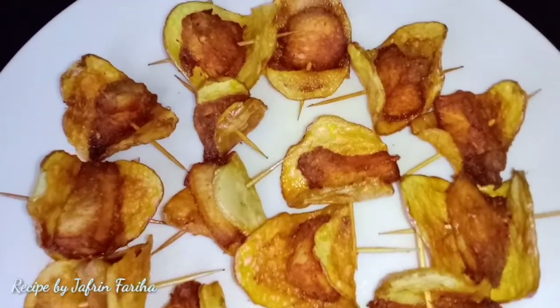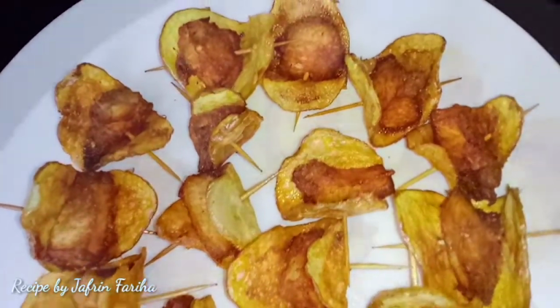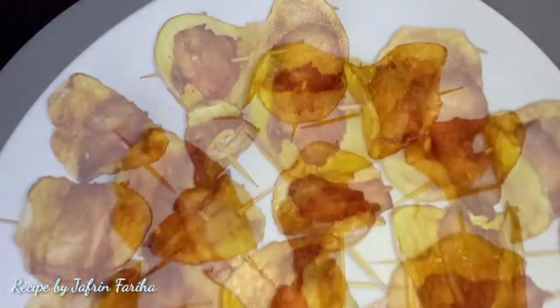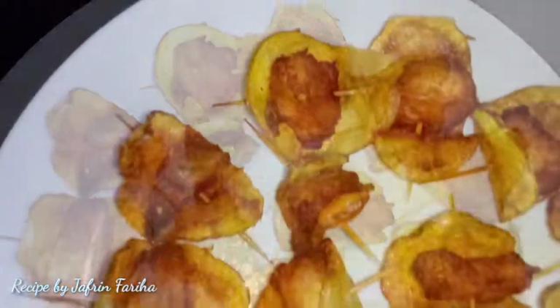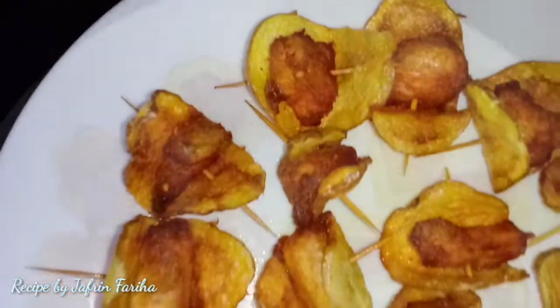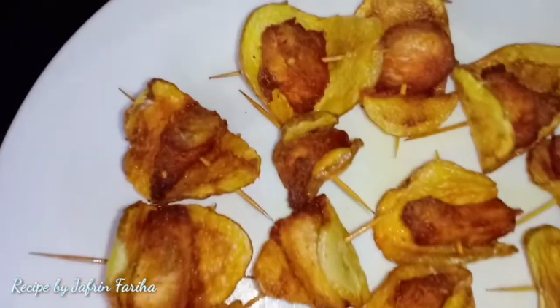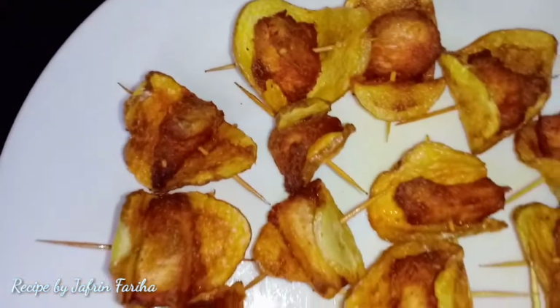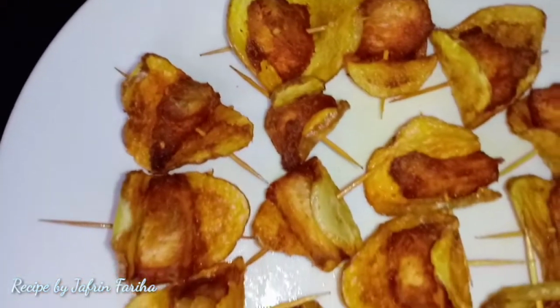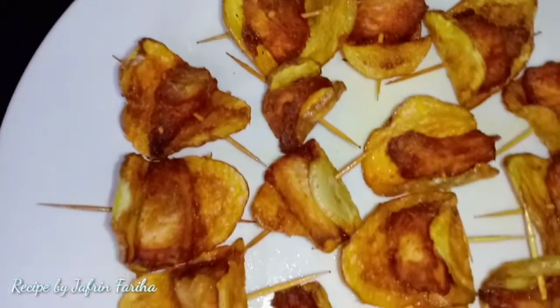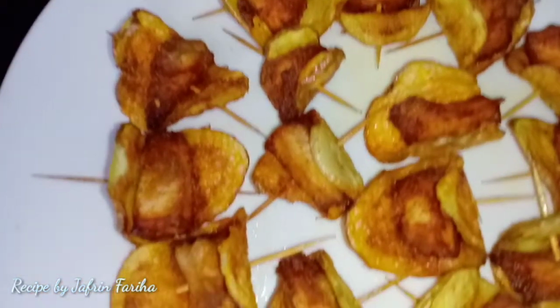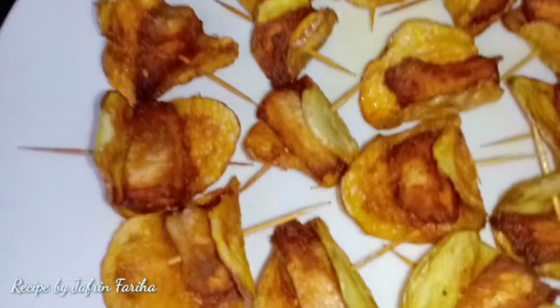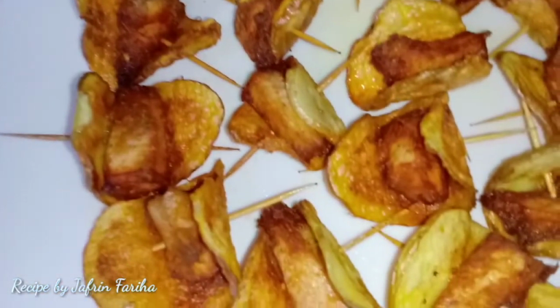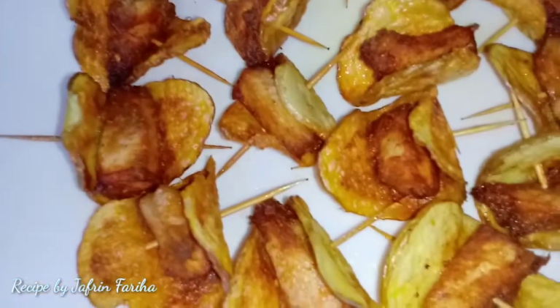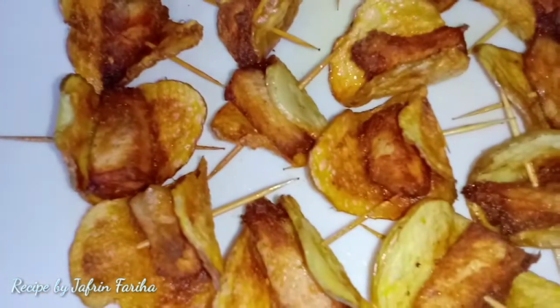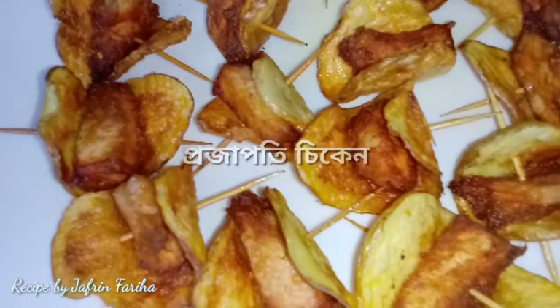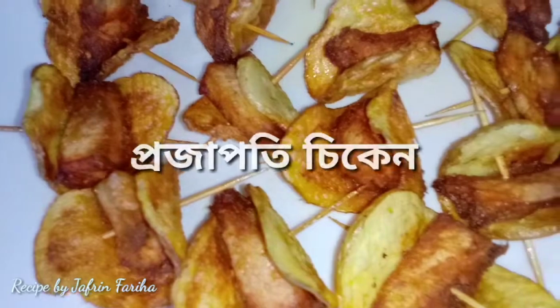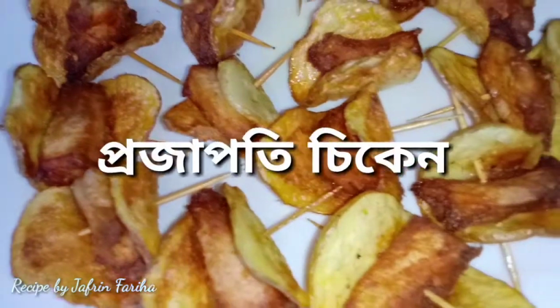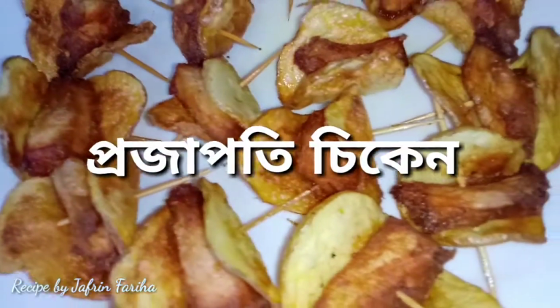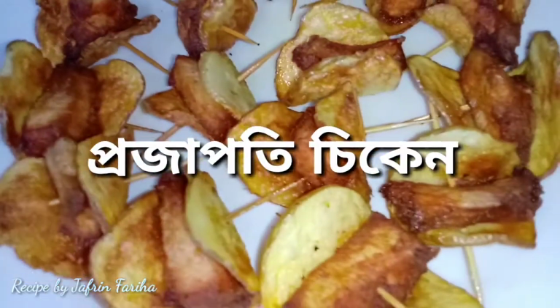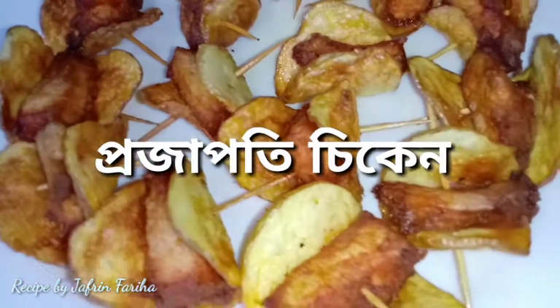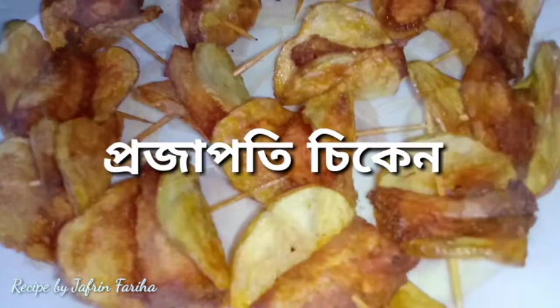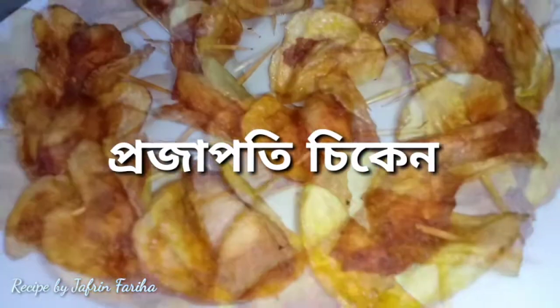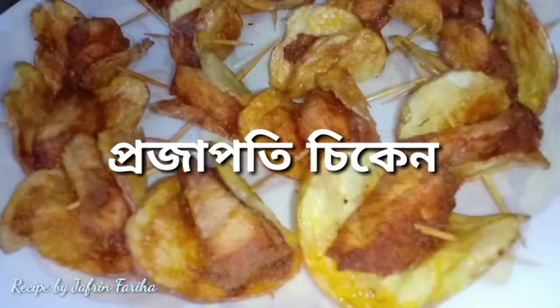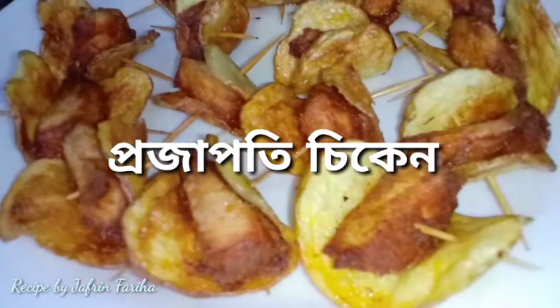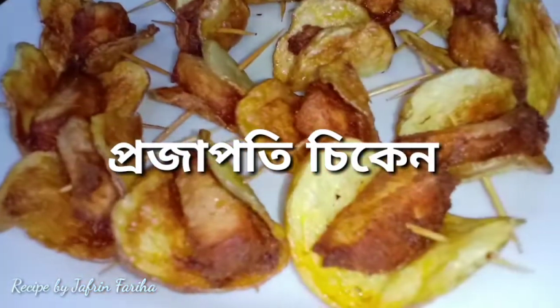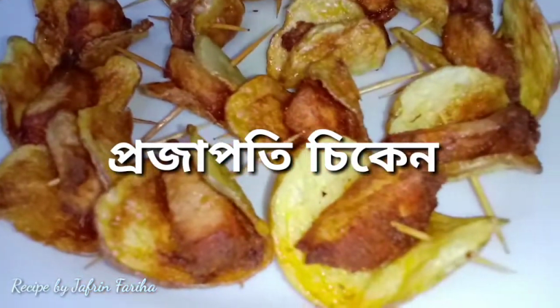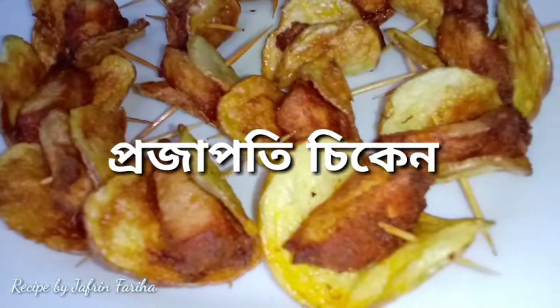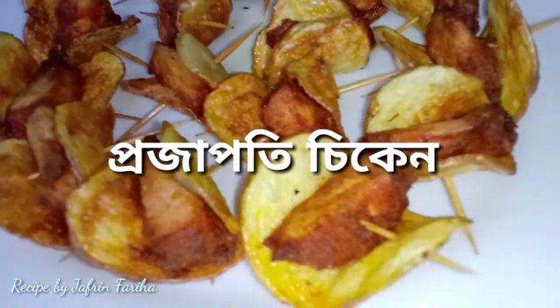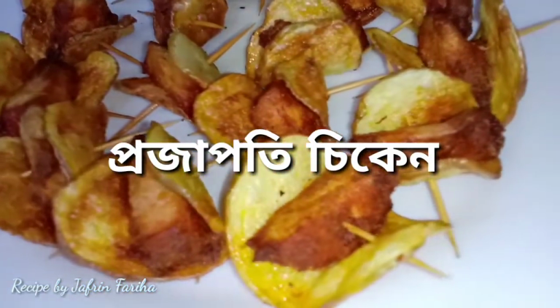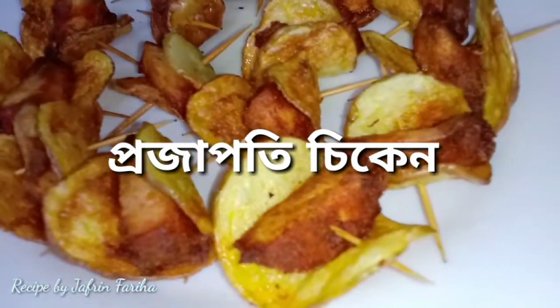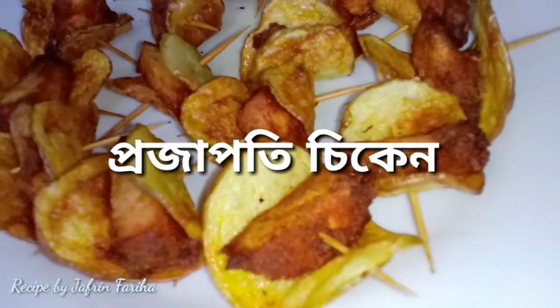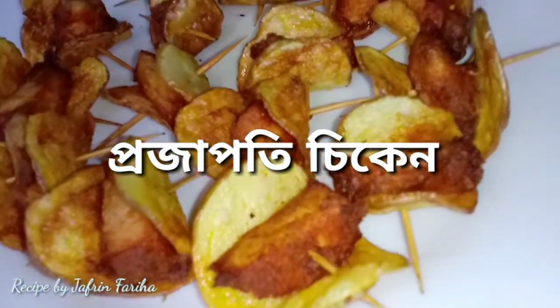Welcome back to my channel. I will give you a great recipe to share with you.